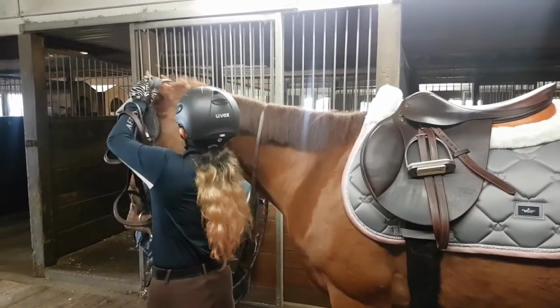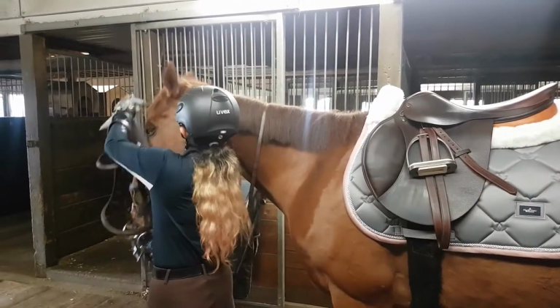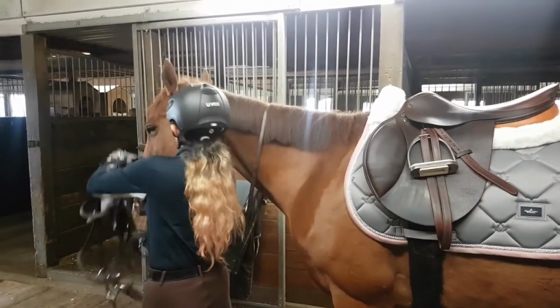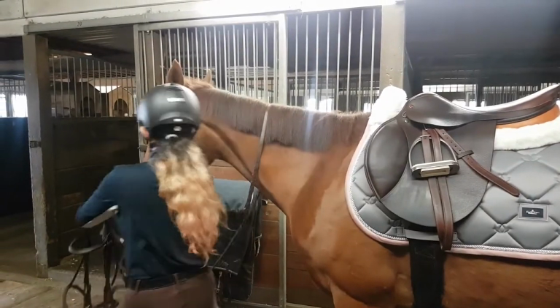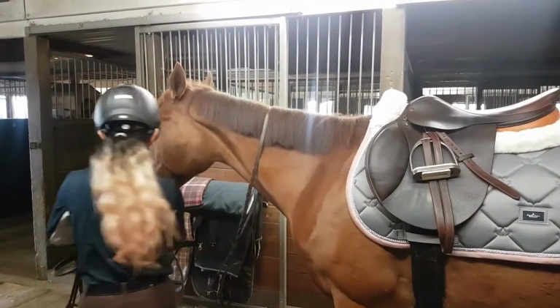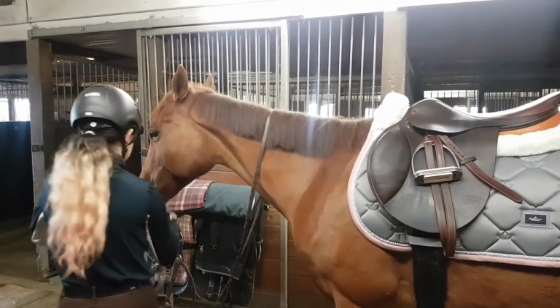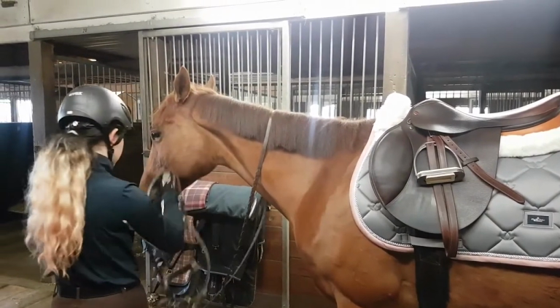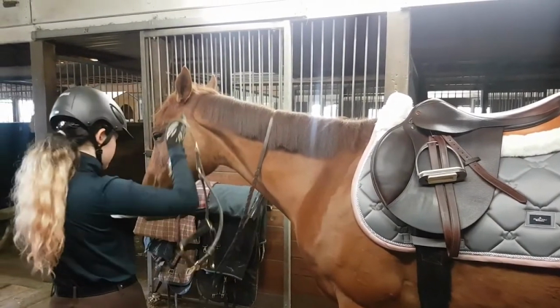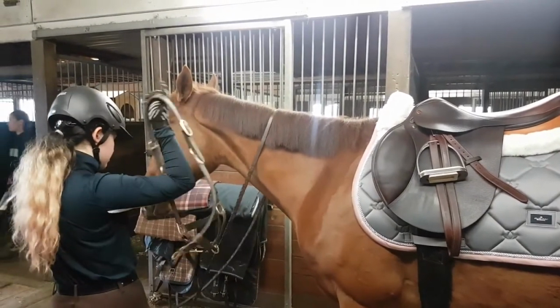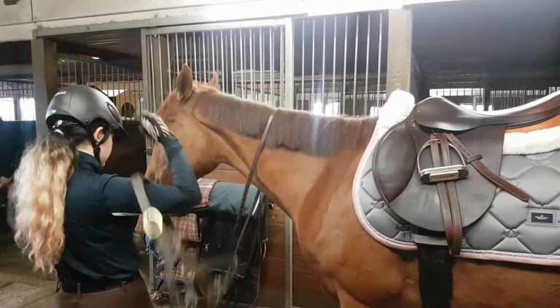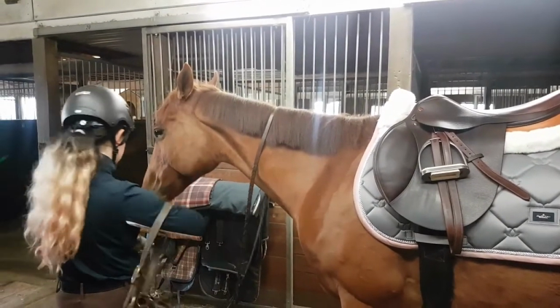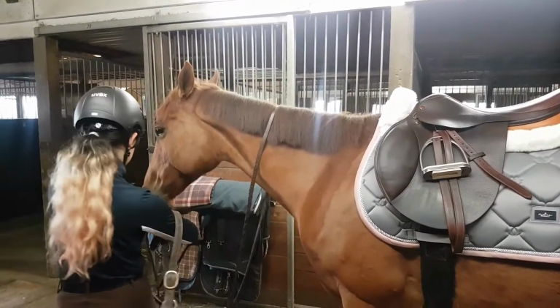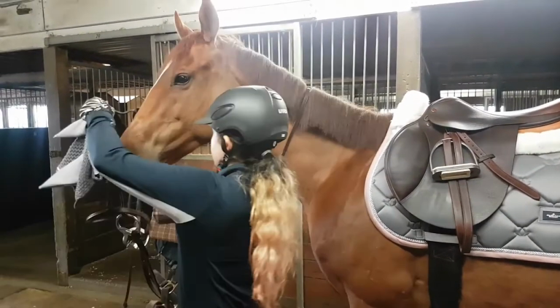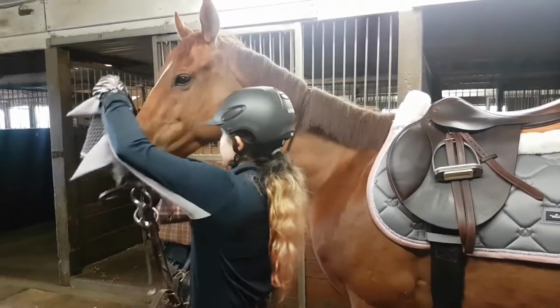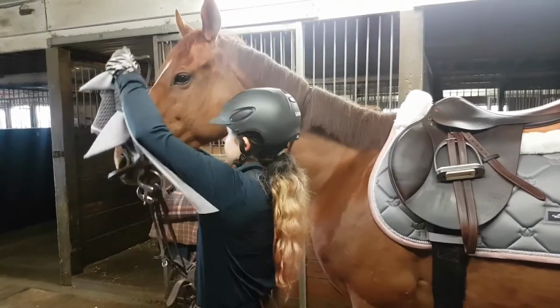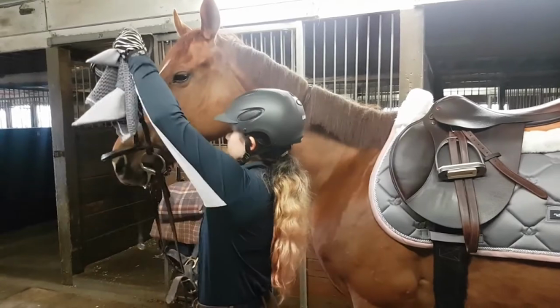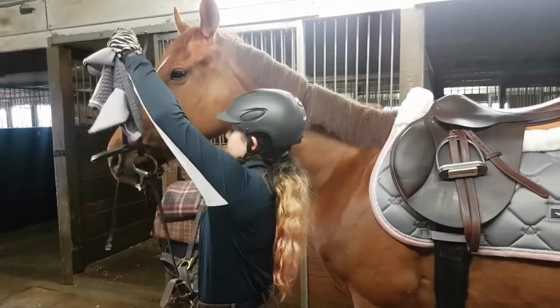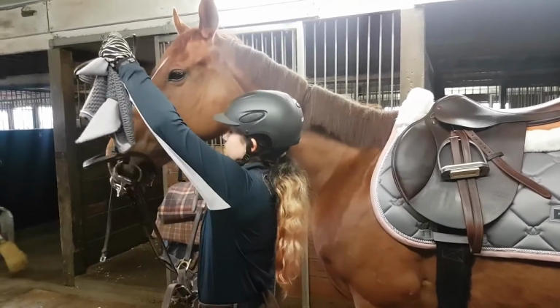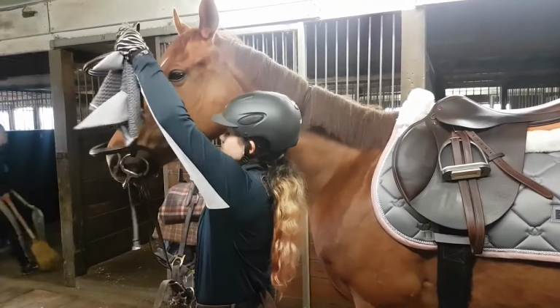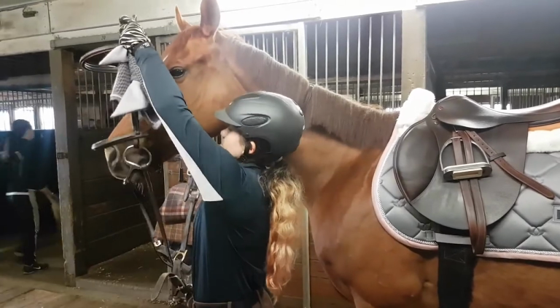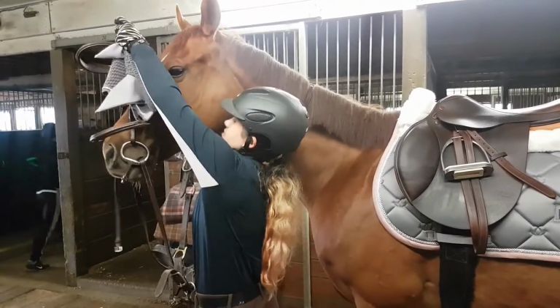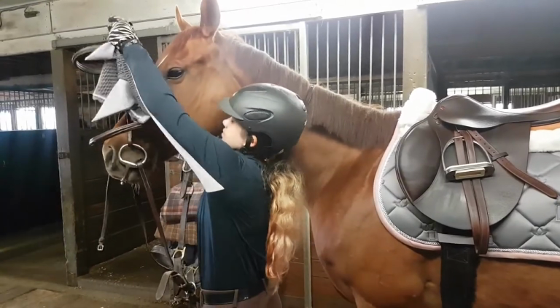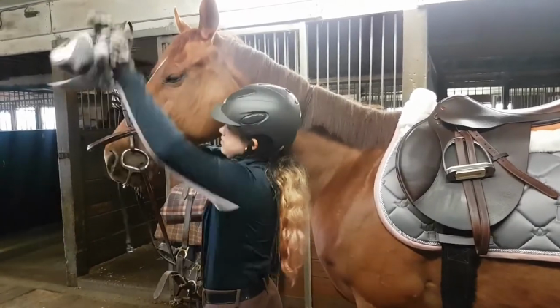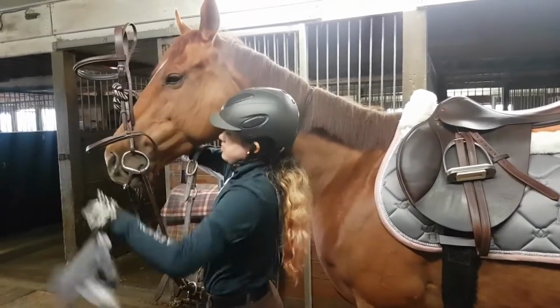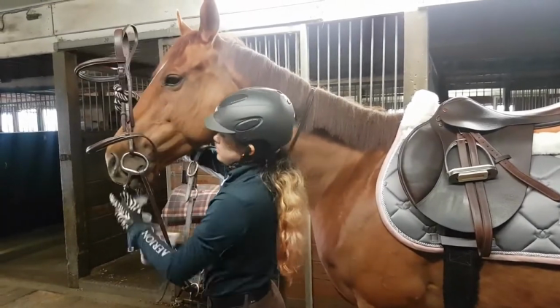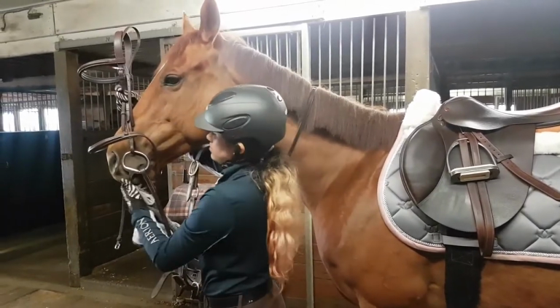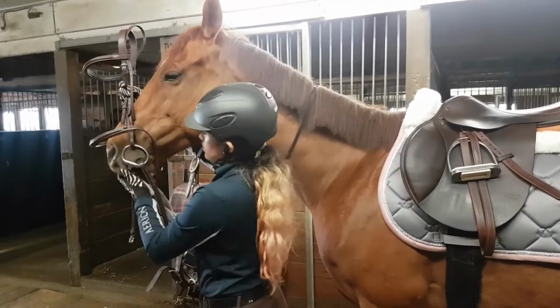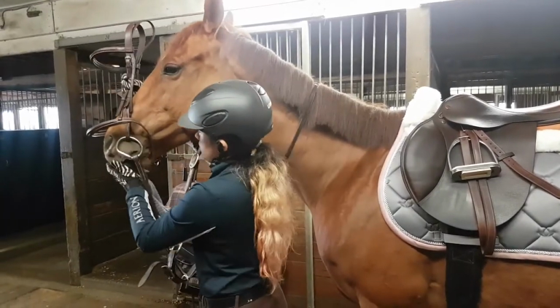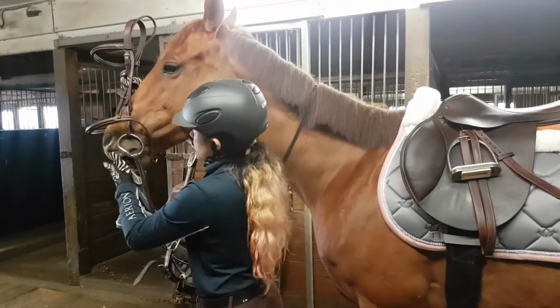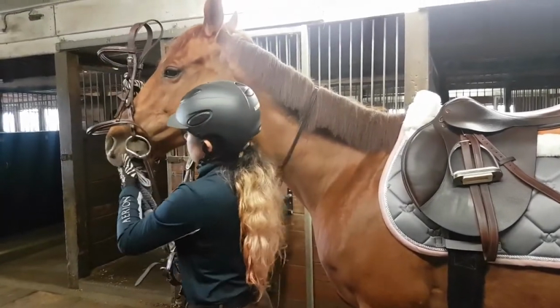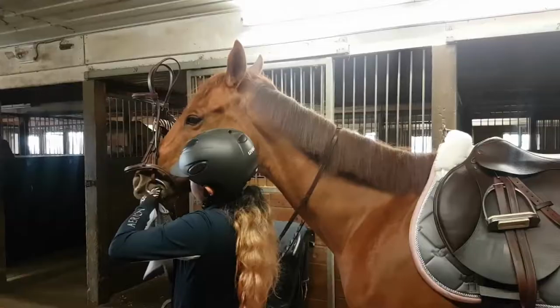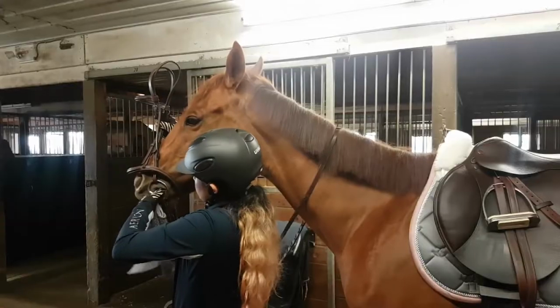This is the Equestrian Stockholm bonnet that came with the saddle pad. I believe this color is called dusty pink.